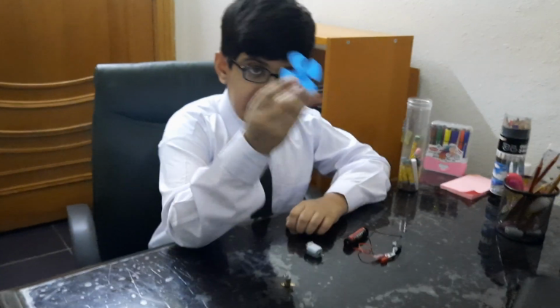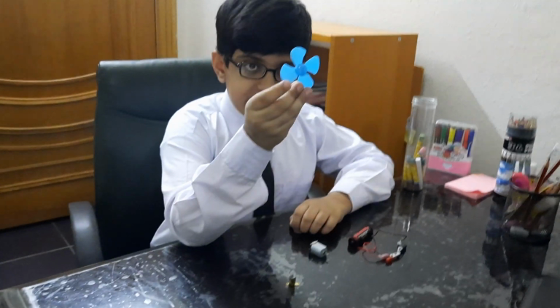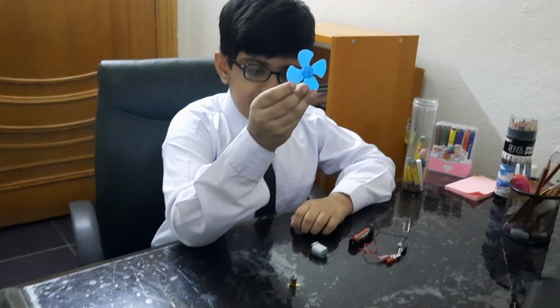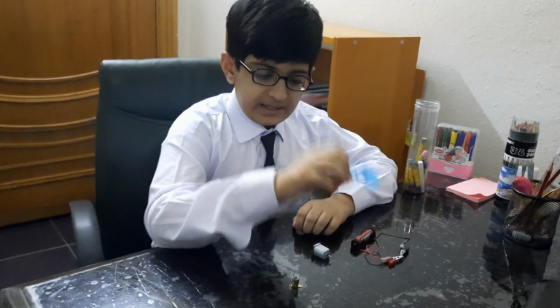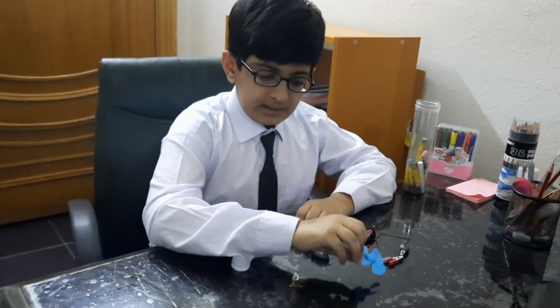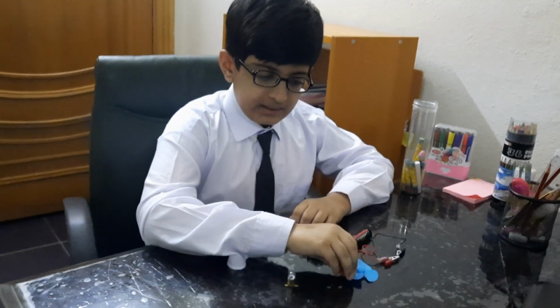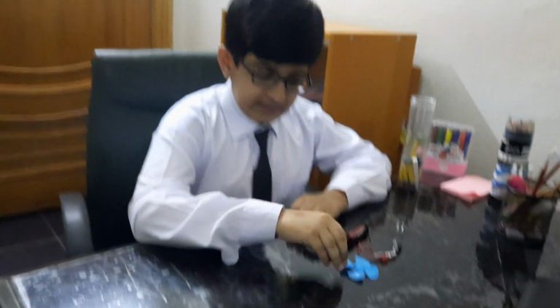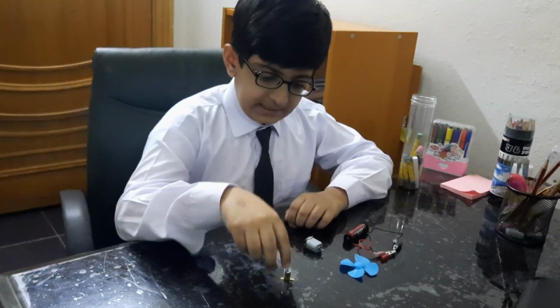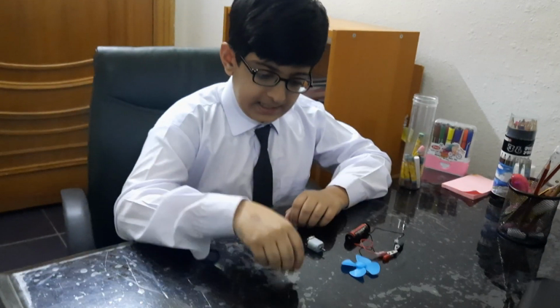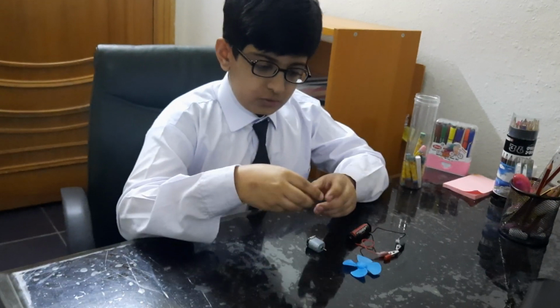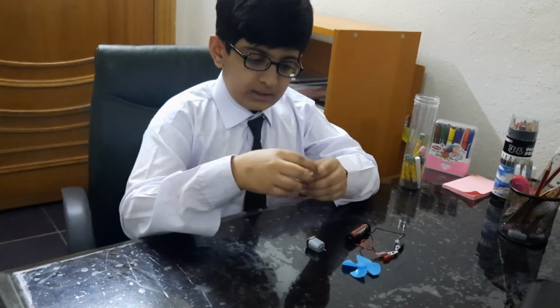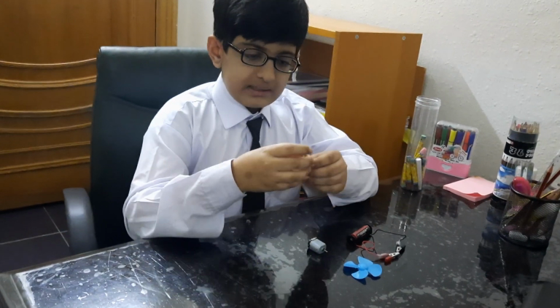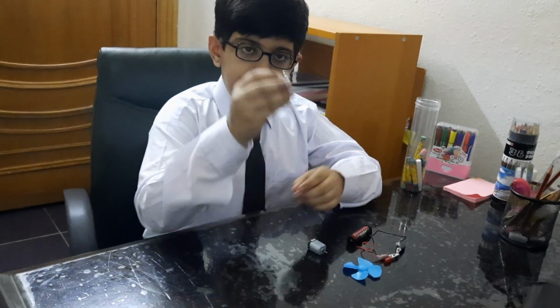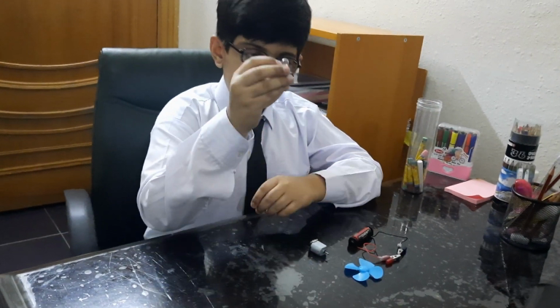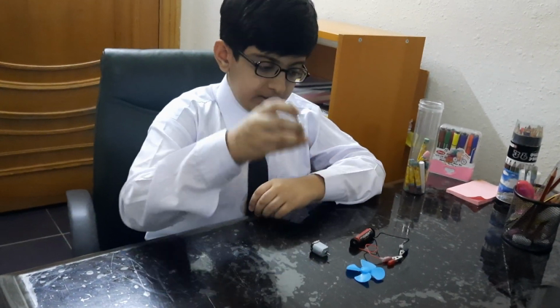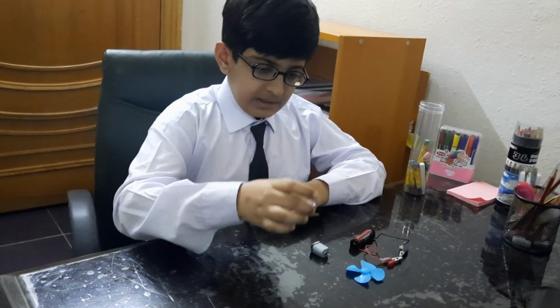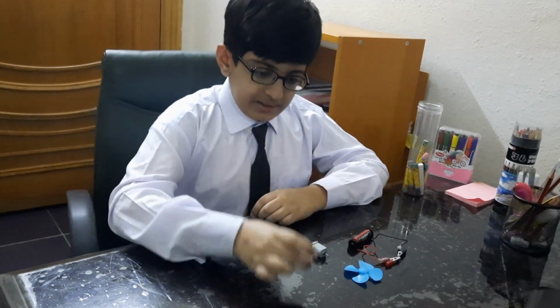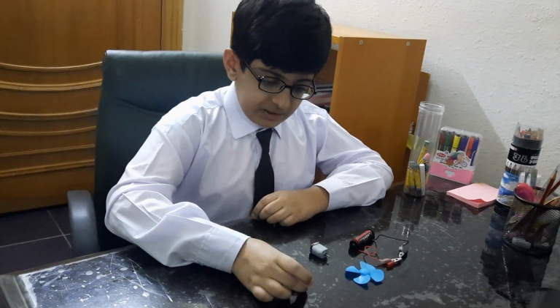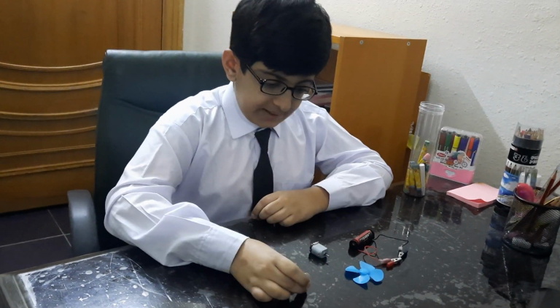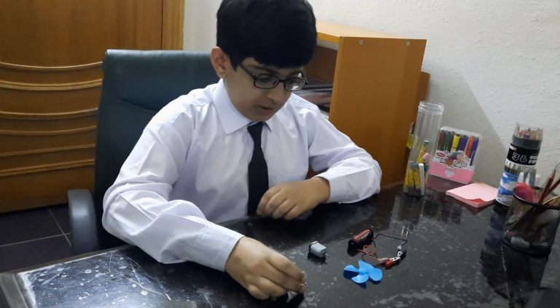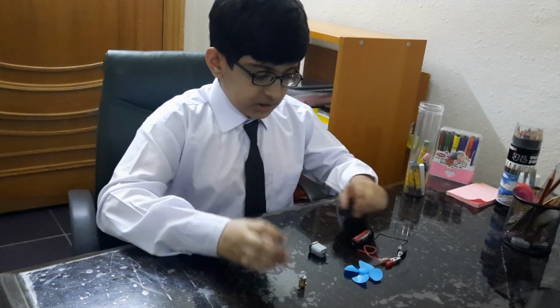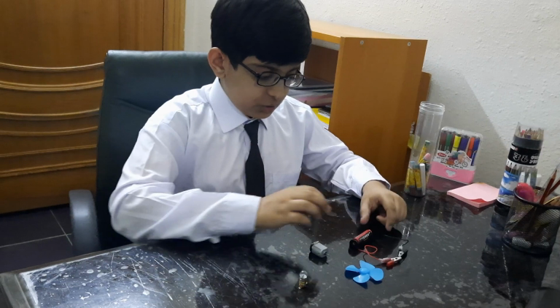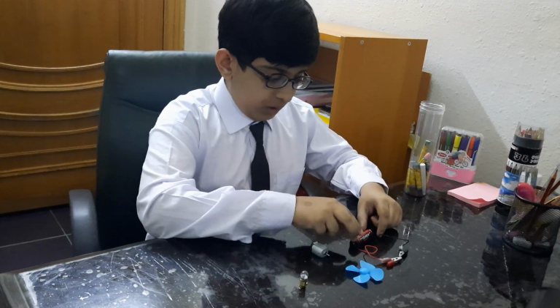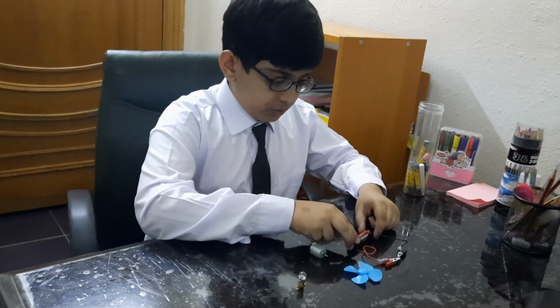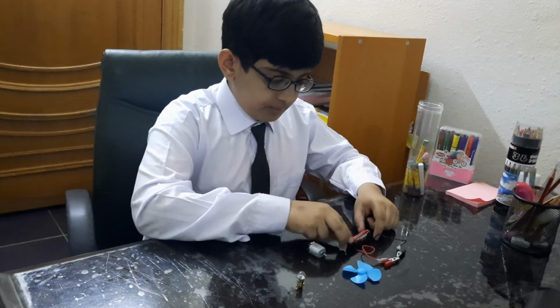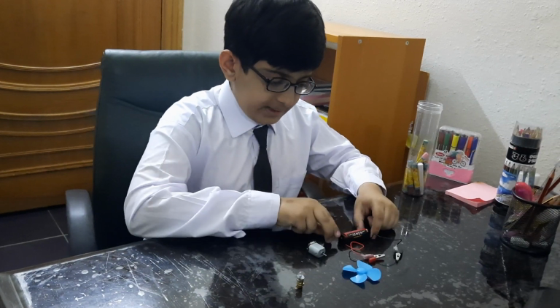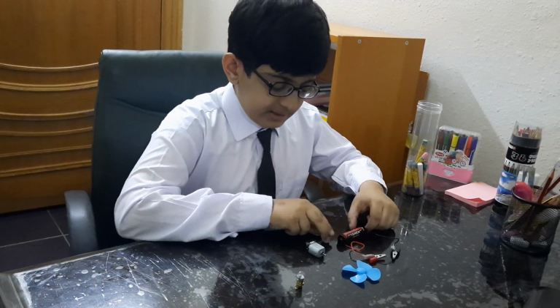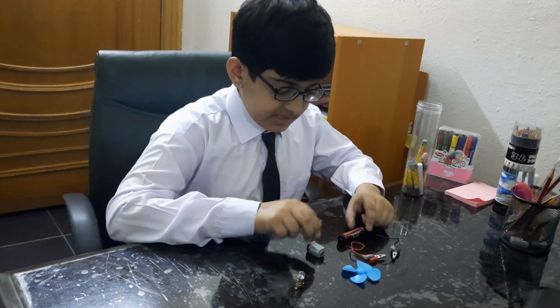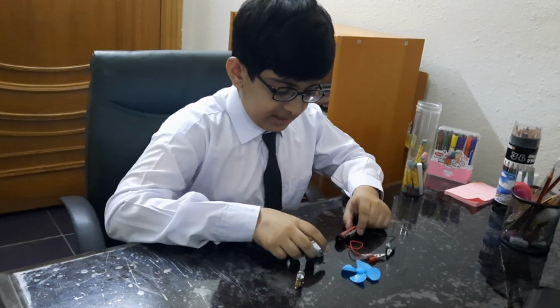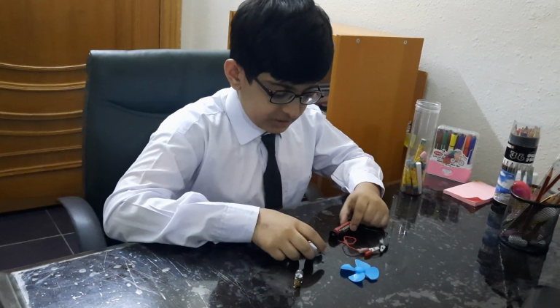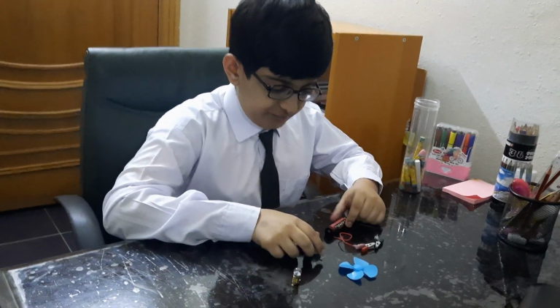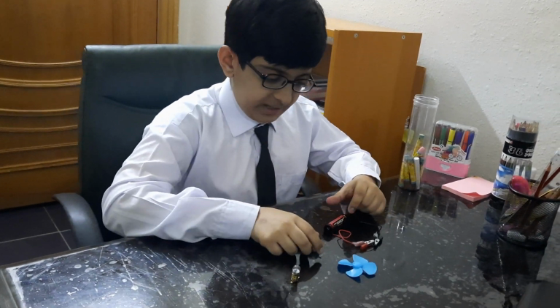Then I took a plastic fan and a bulb. First, I'm going to show you how to make this electric fan.